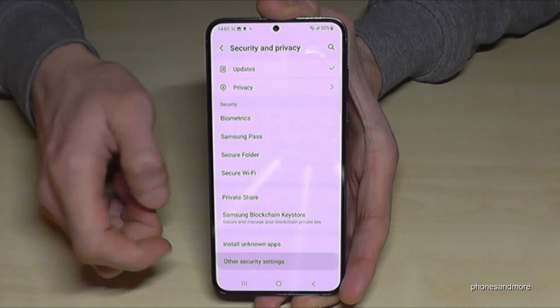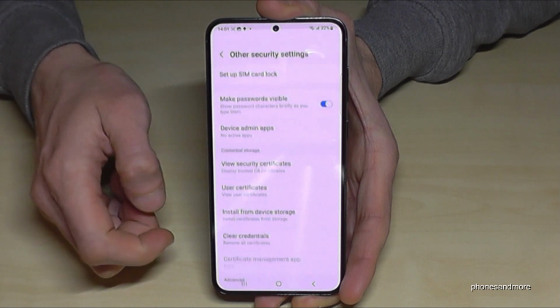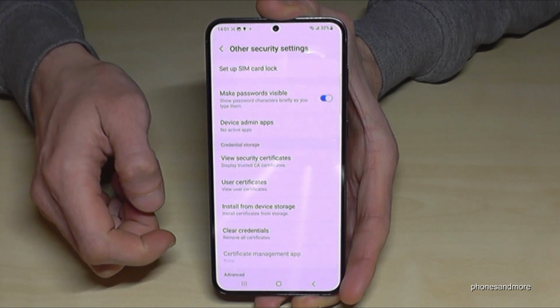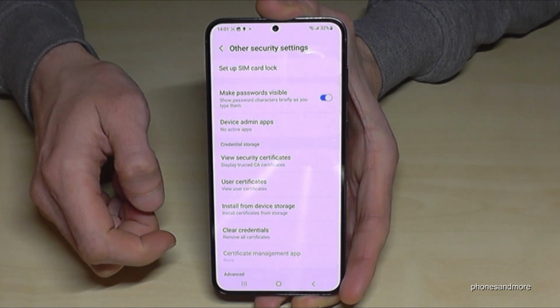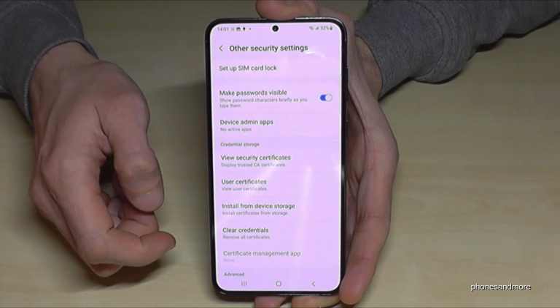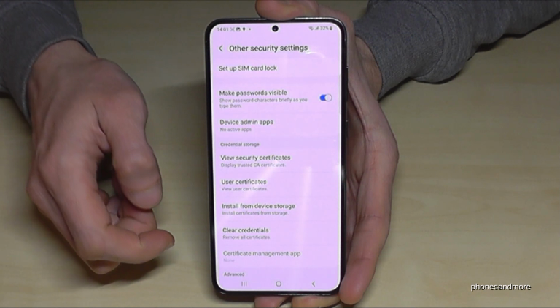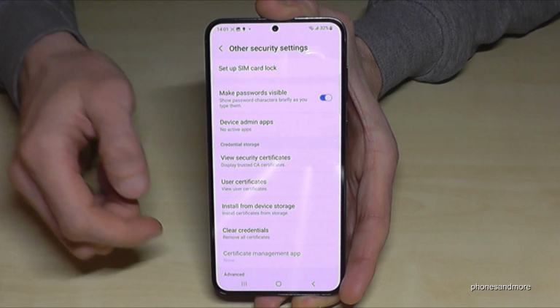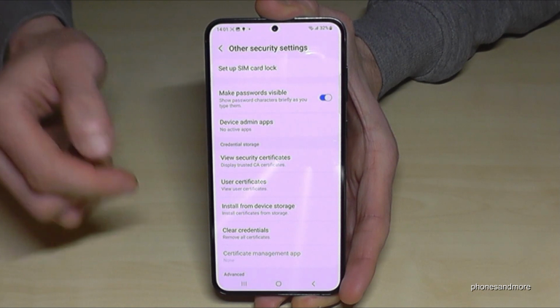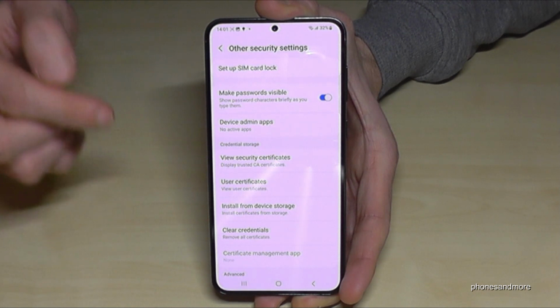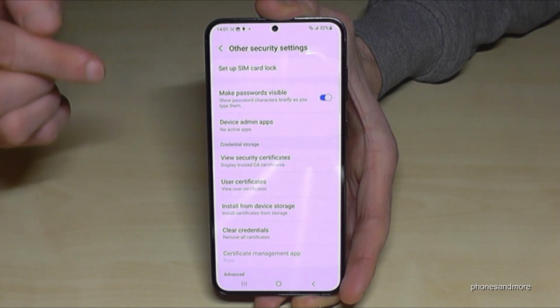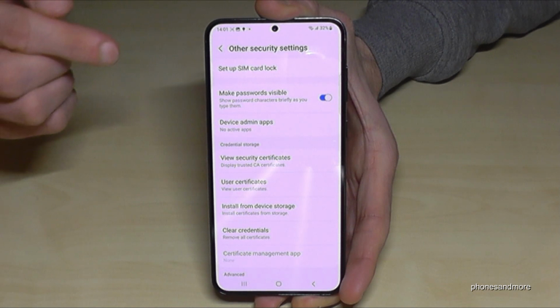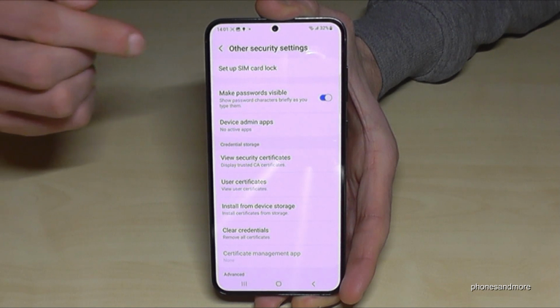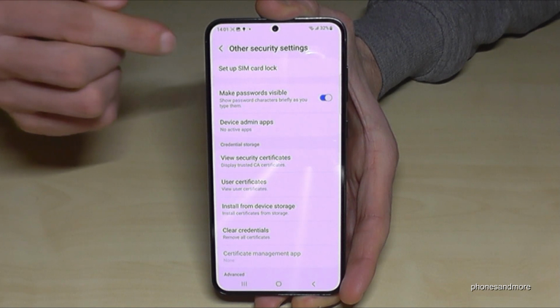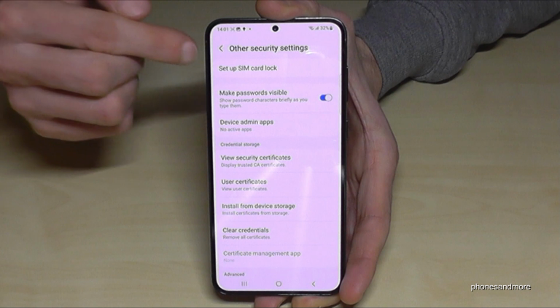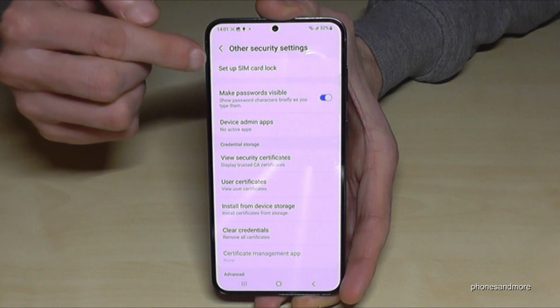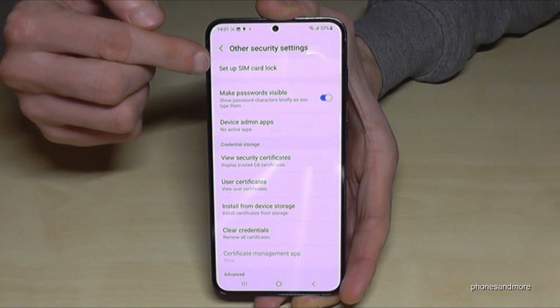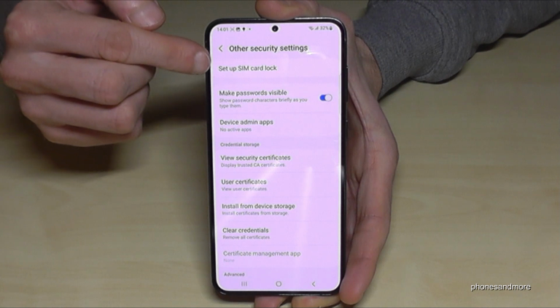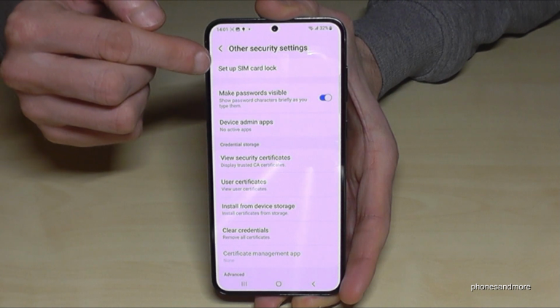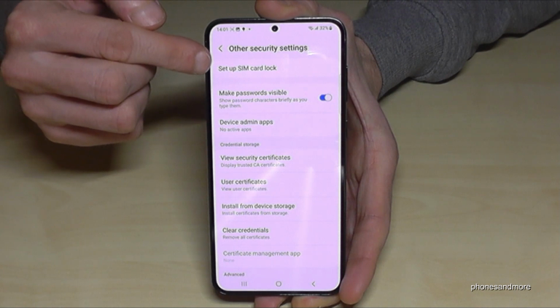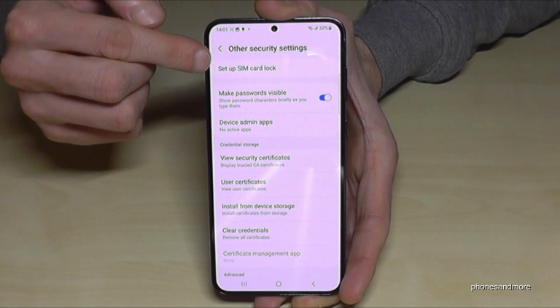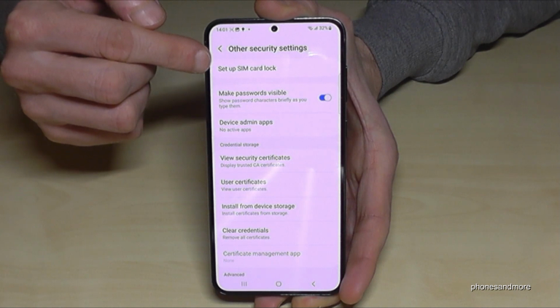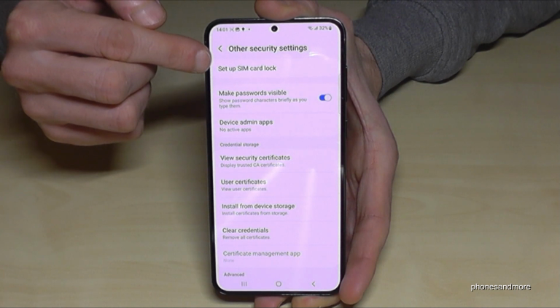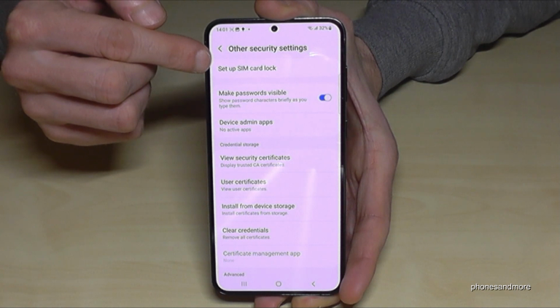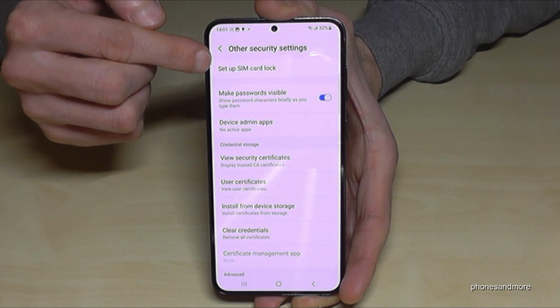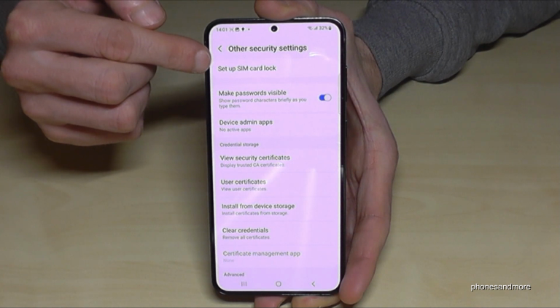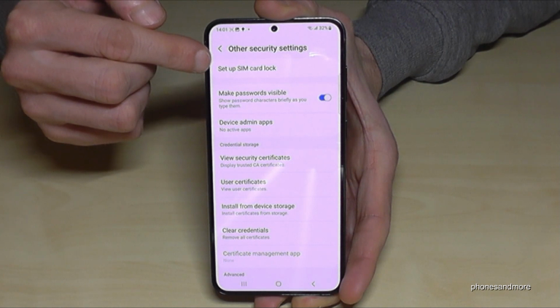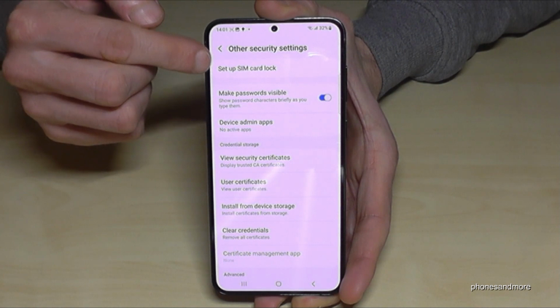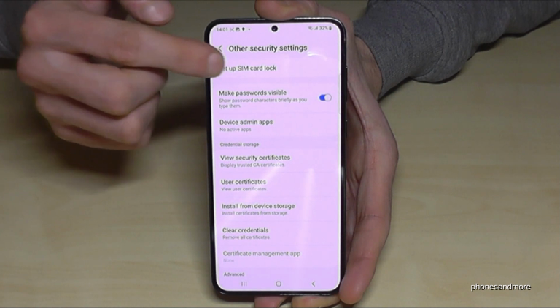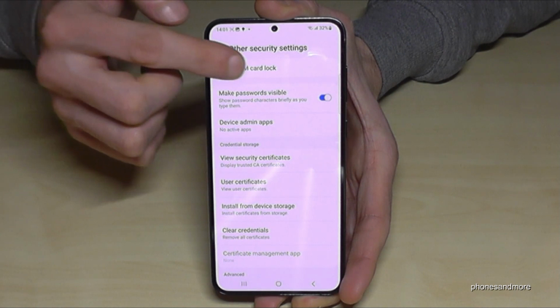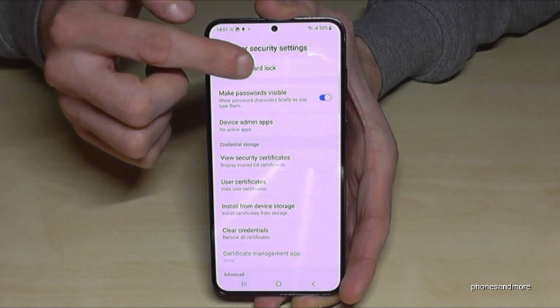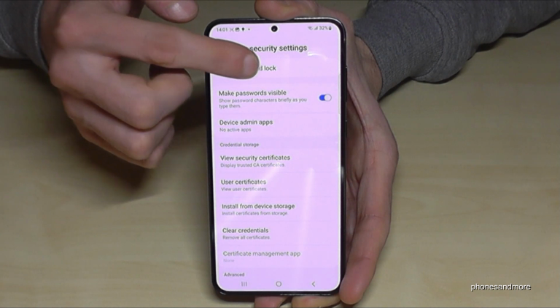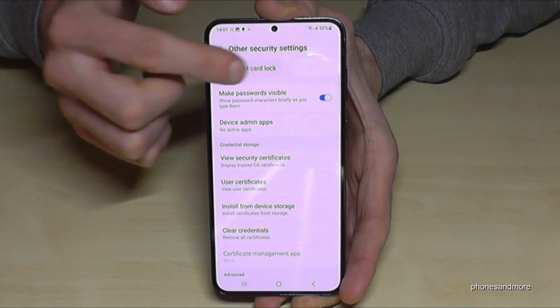And here you need to scroll down to the point Other Security Settings. As you can see, it's a bit hidden. And now we will need the first point: Set Up SIM Card Lock.